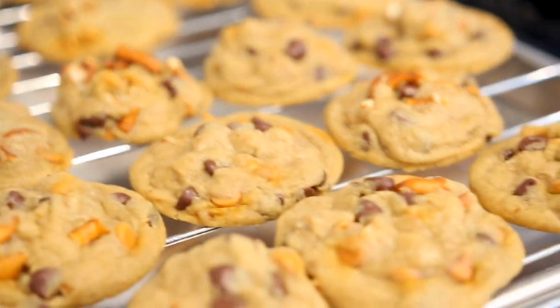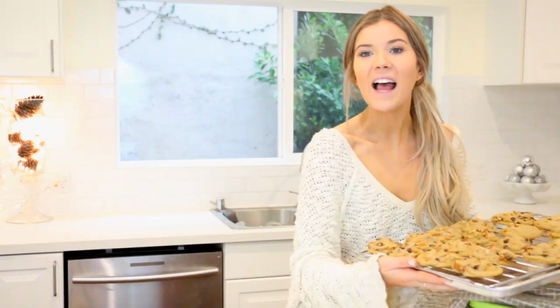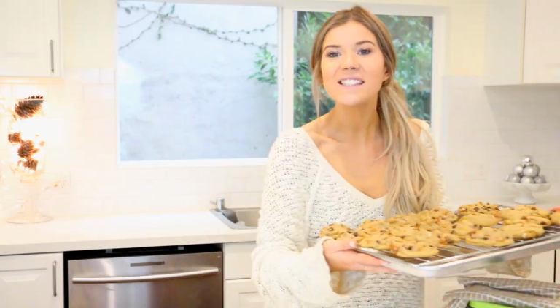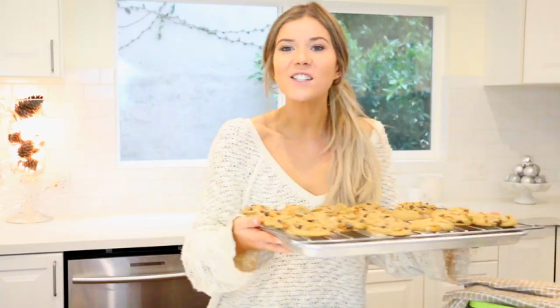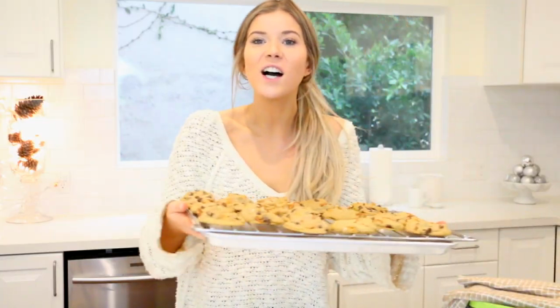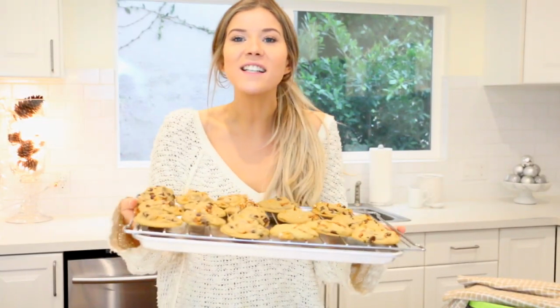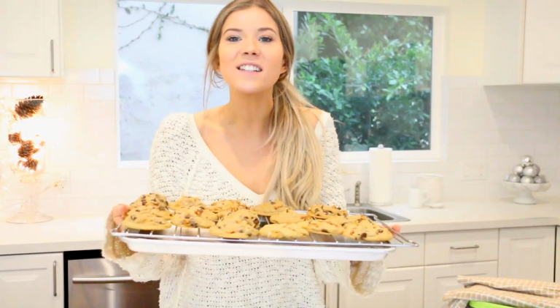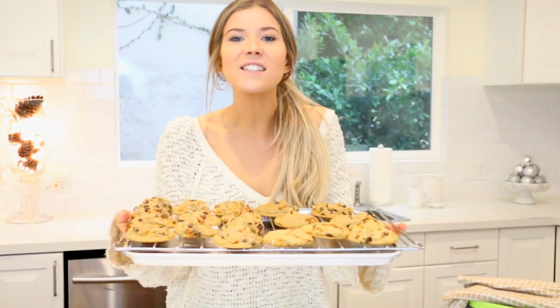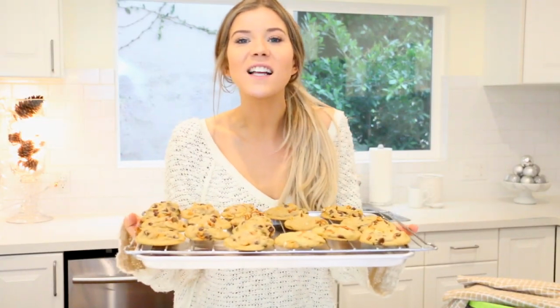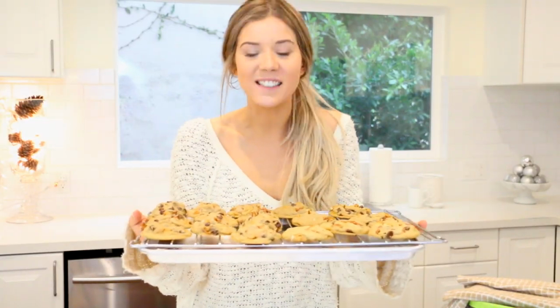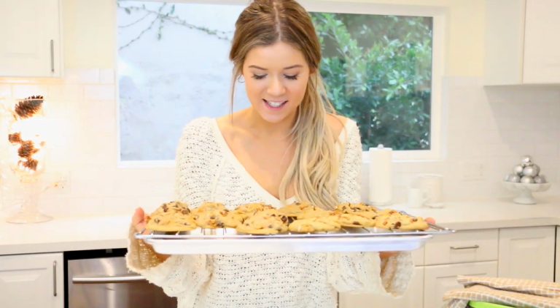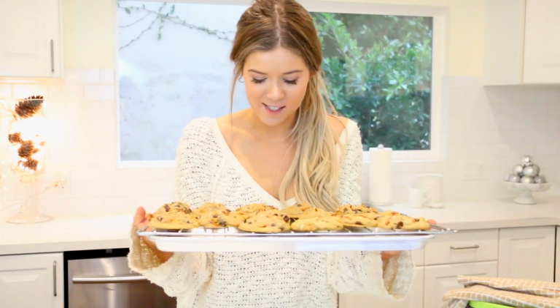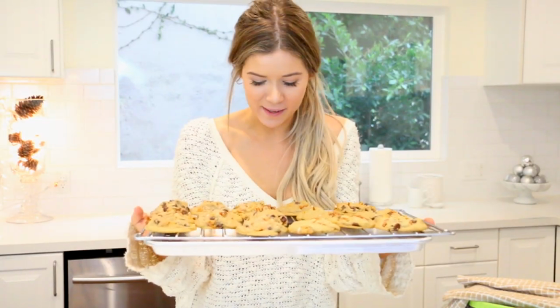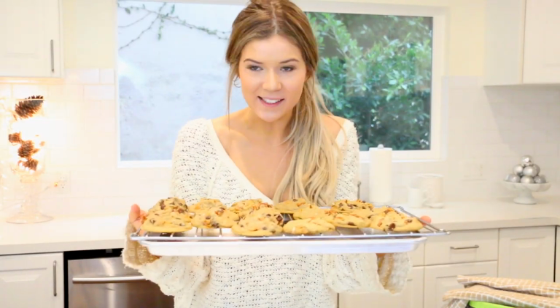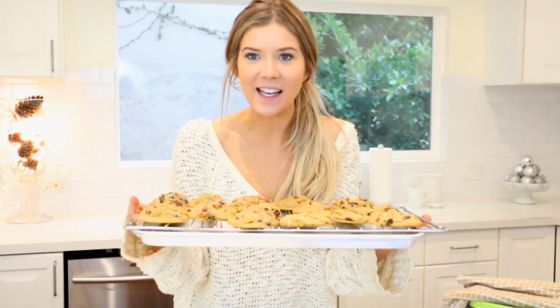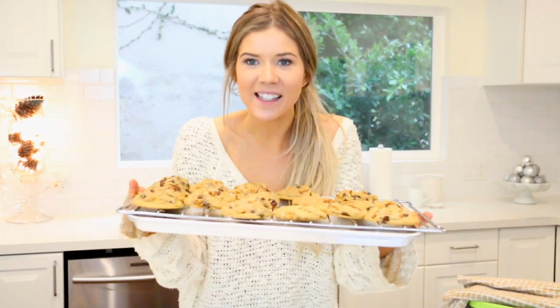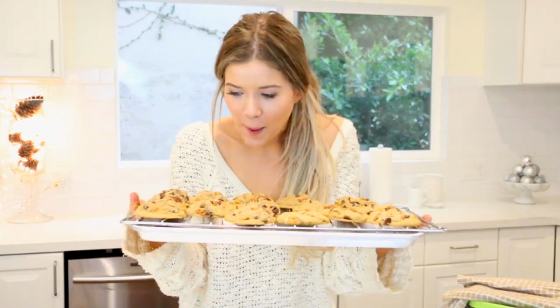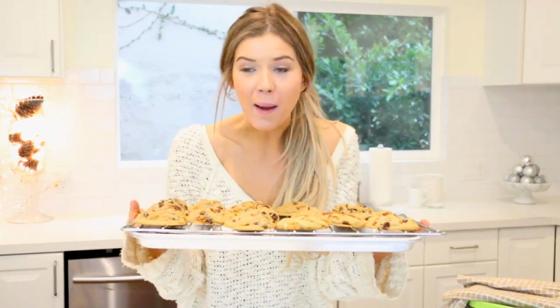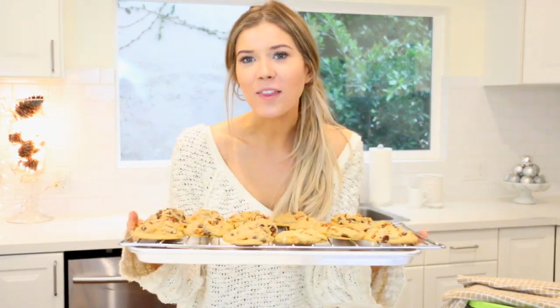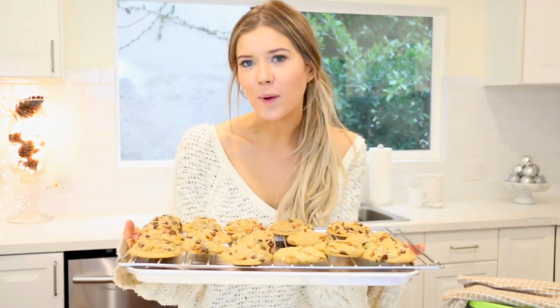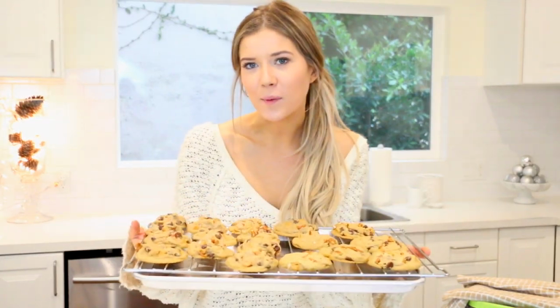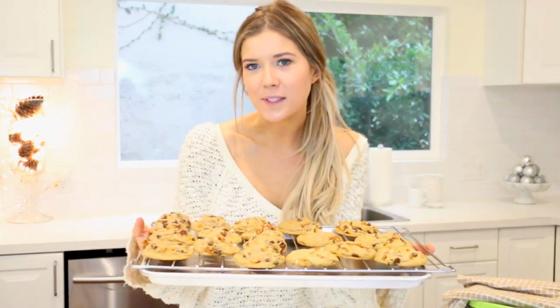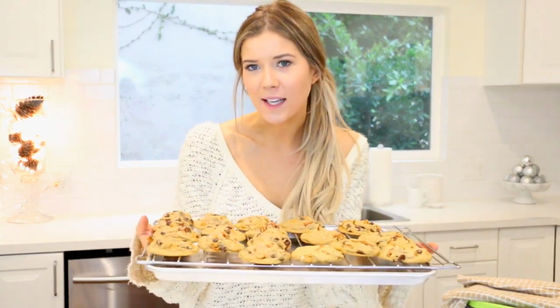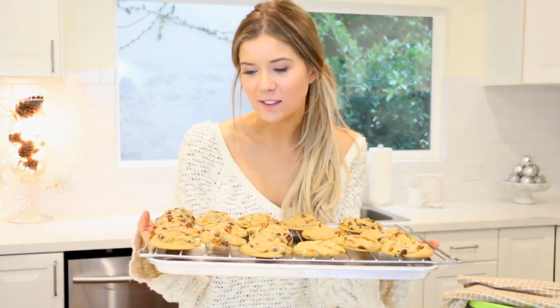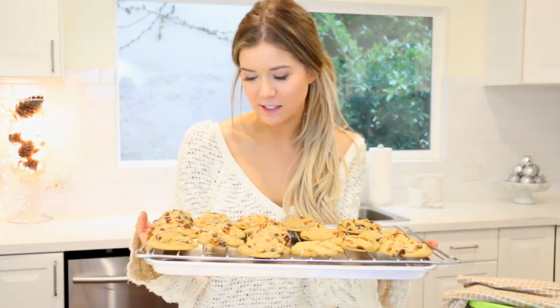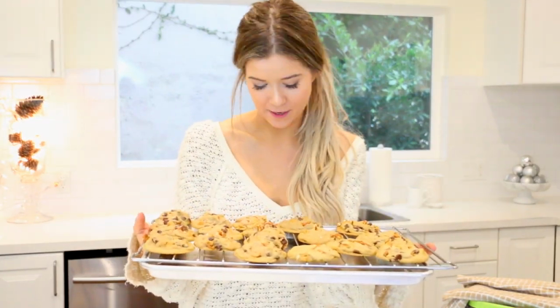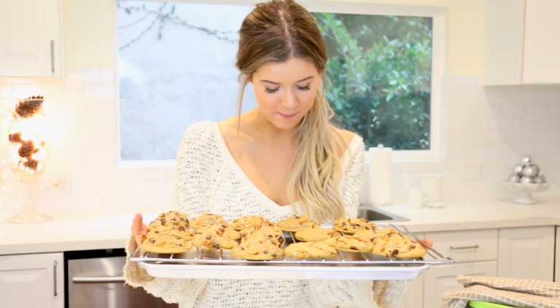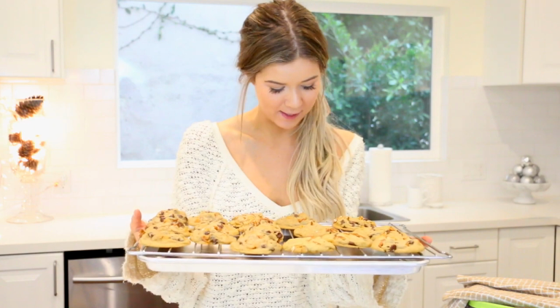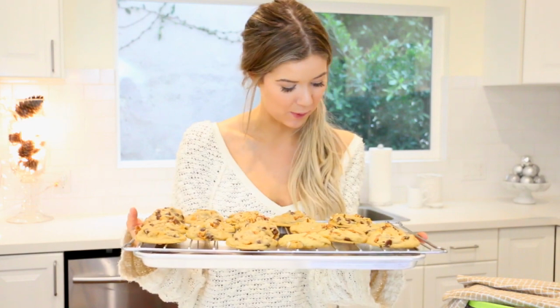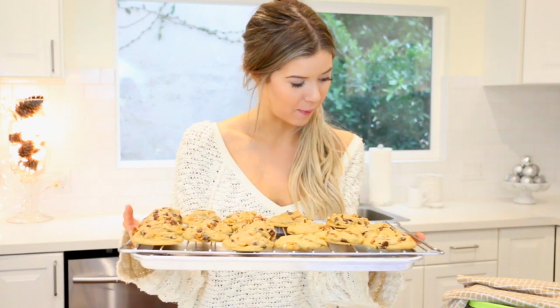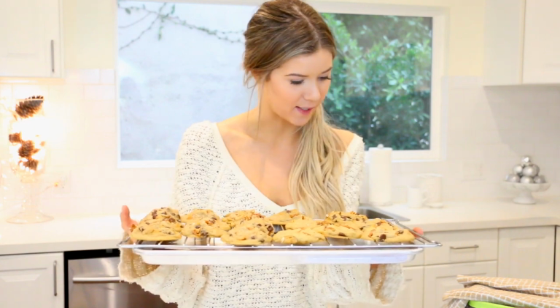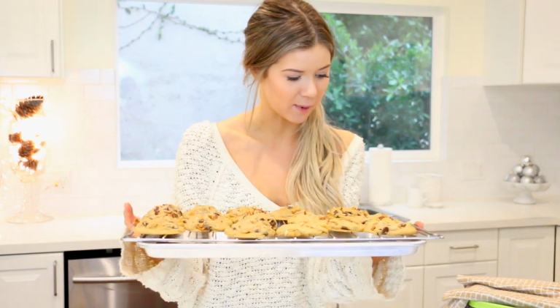And the cookies are done. They smell like a Bath and Body Works candle in the very best way possible.